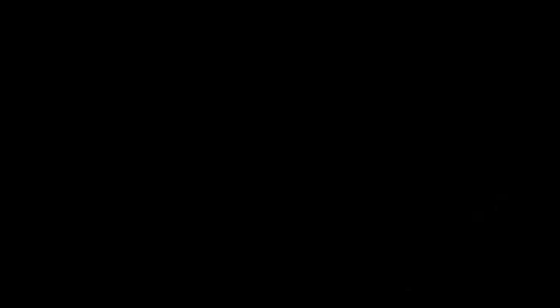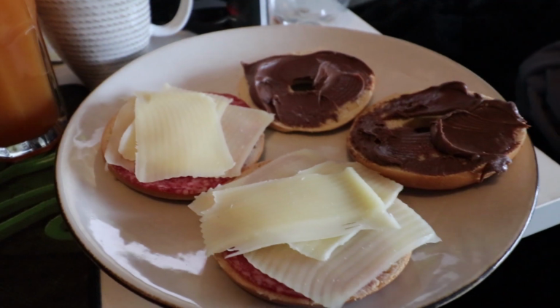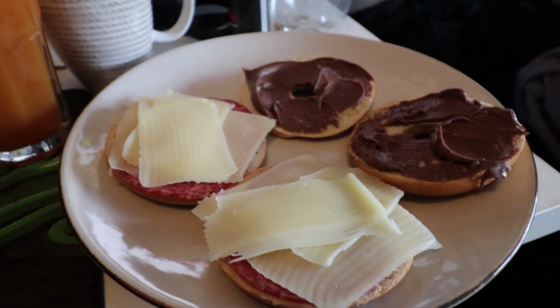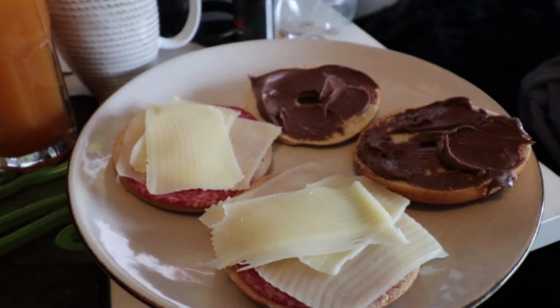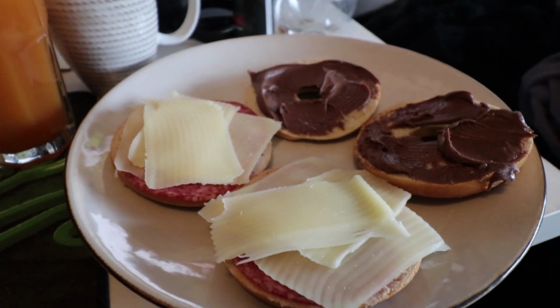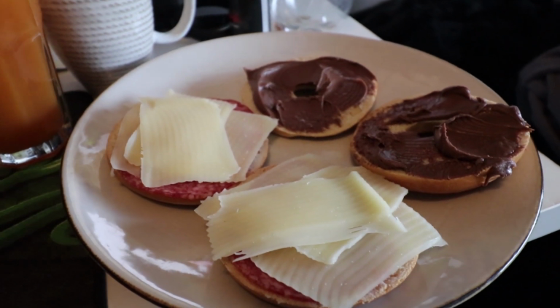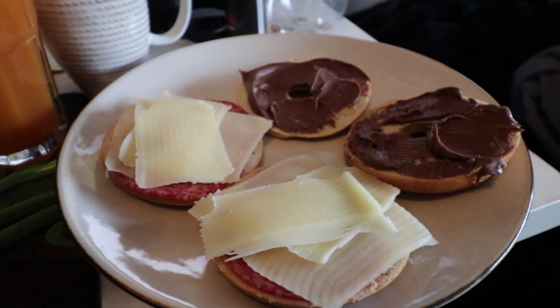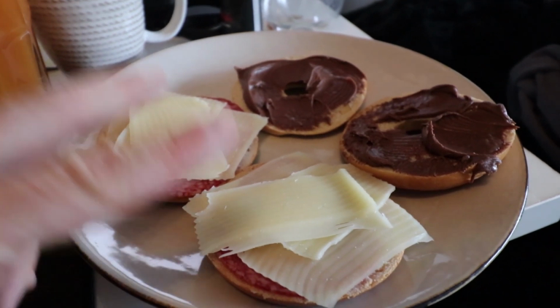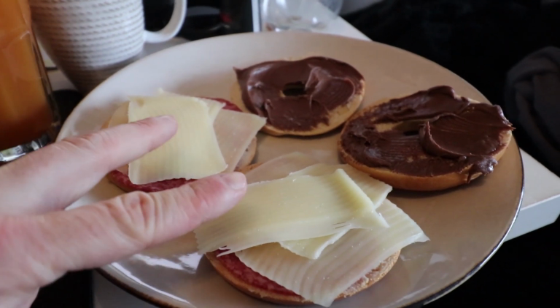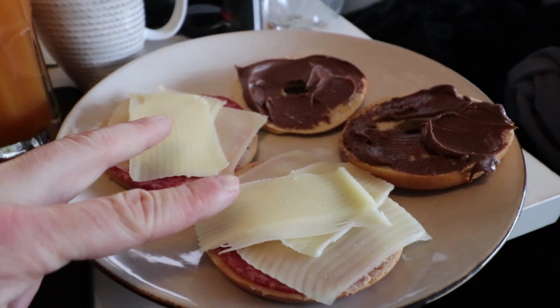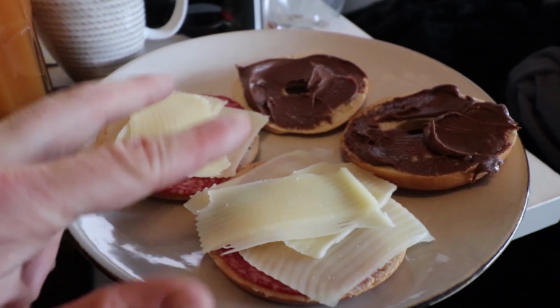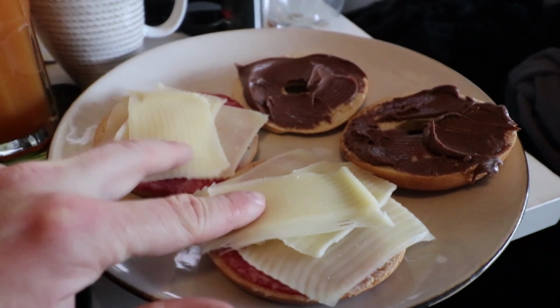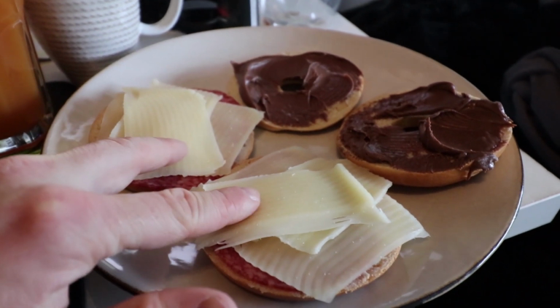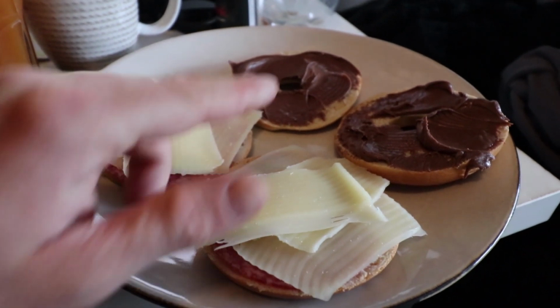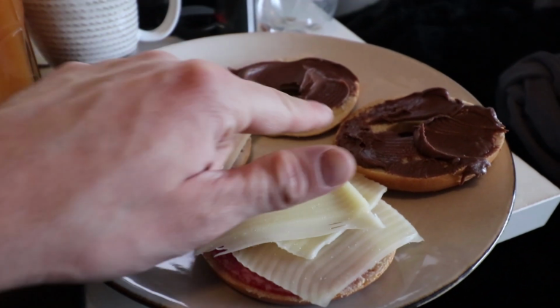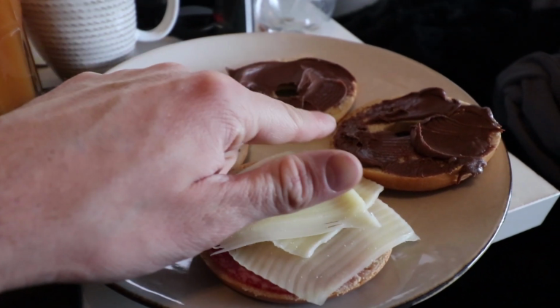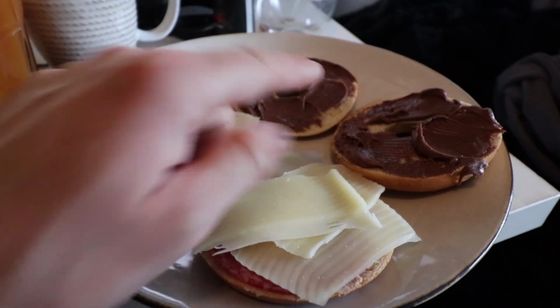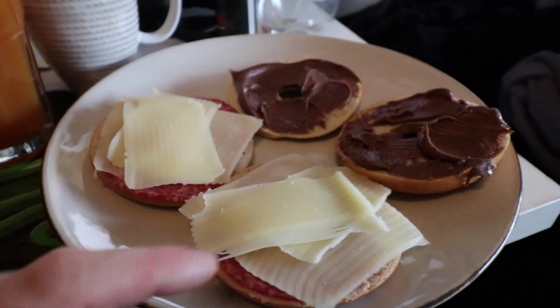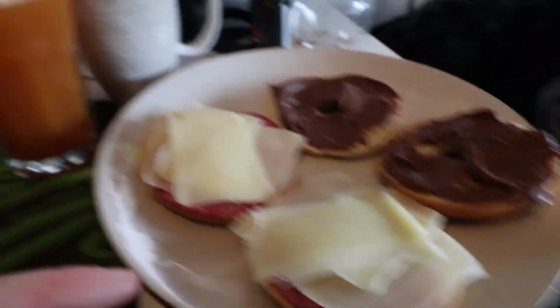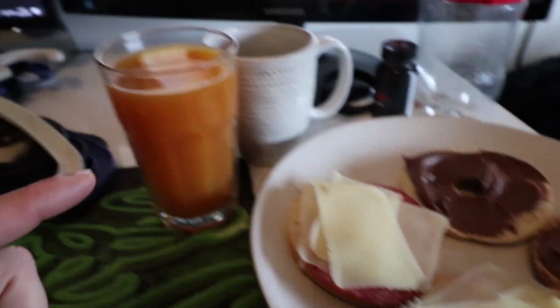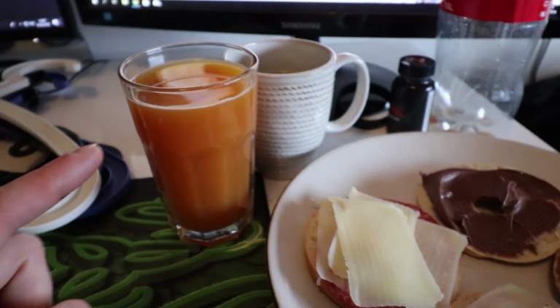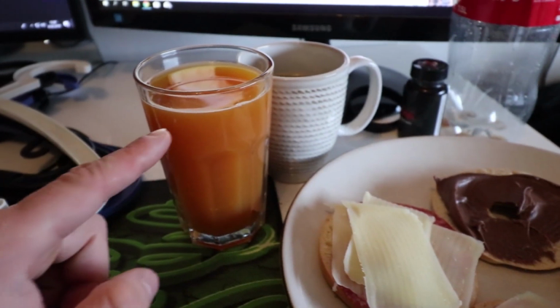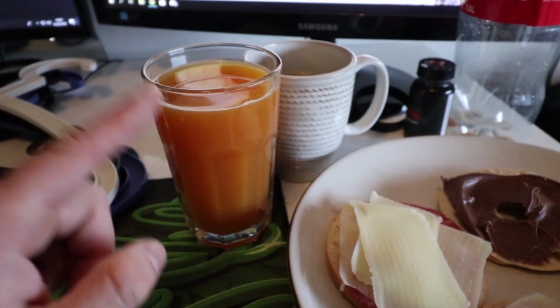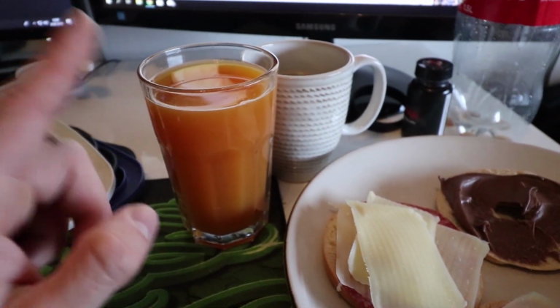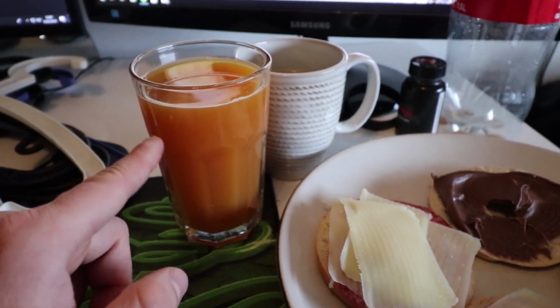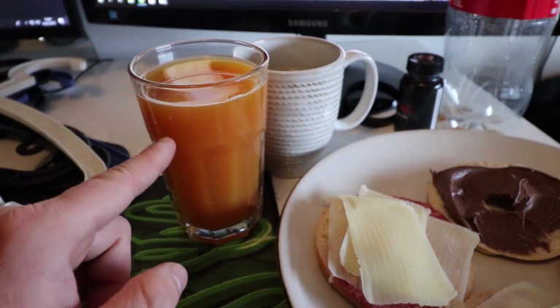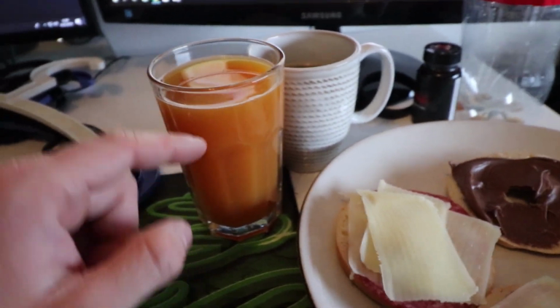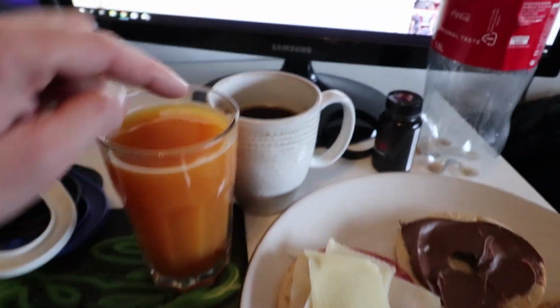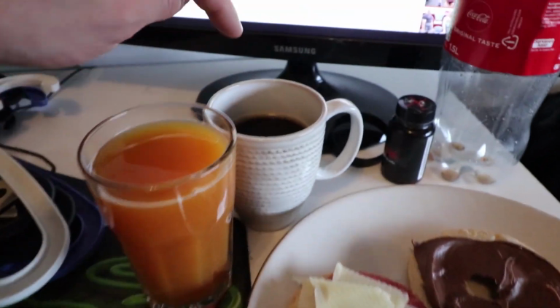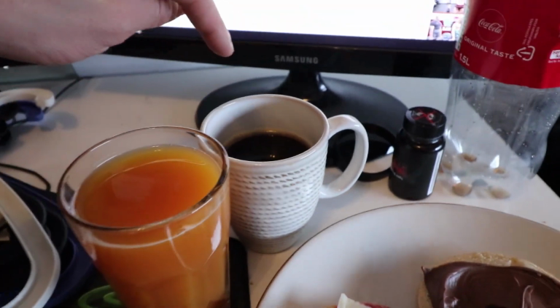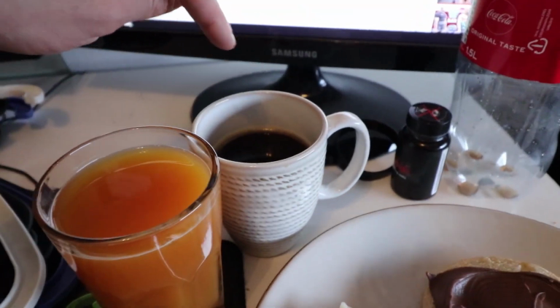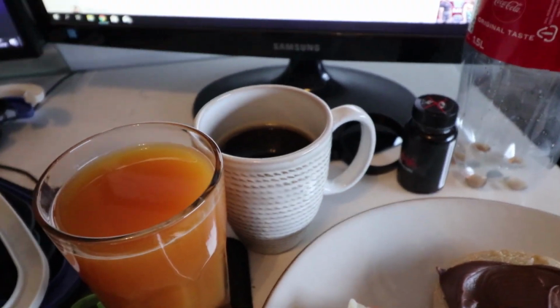For breakfast we have two bagels with cheese and chocolate spread, one glass of juice and of course coffee.